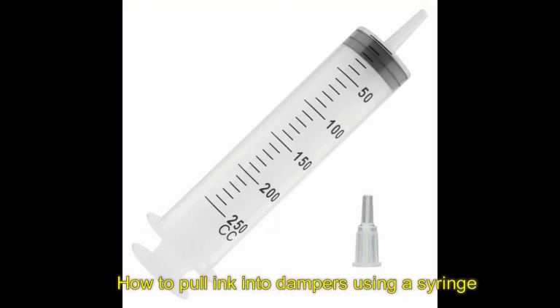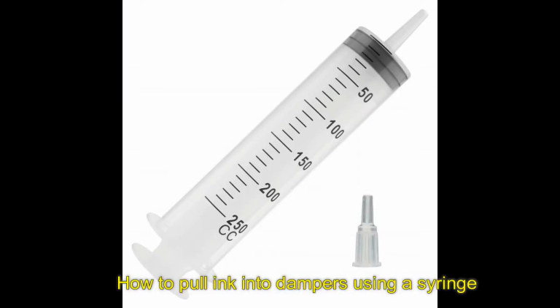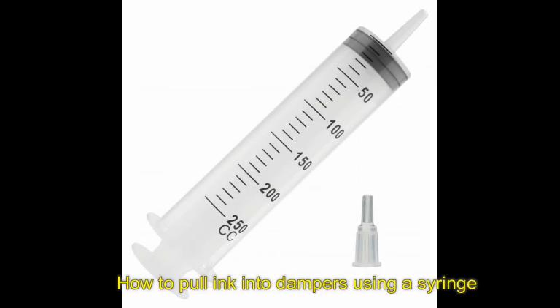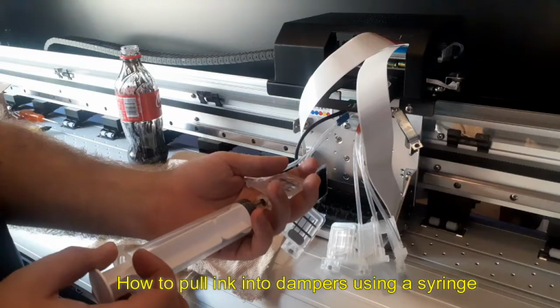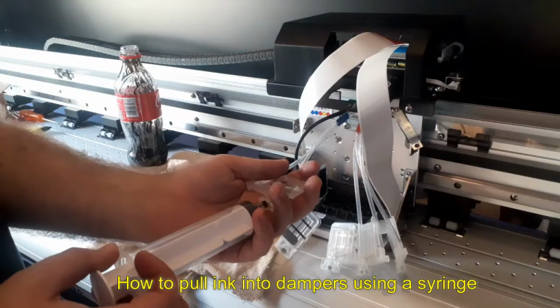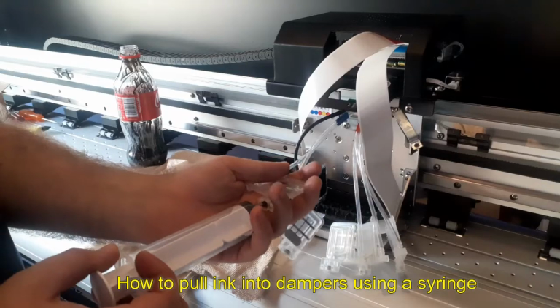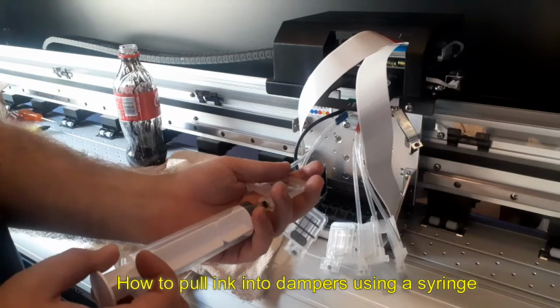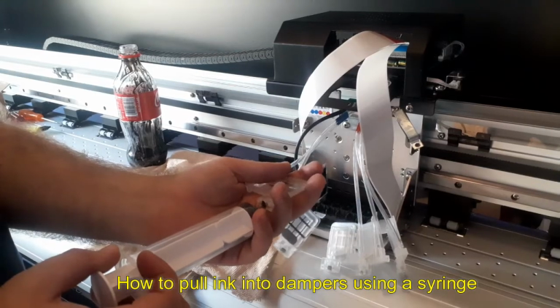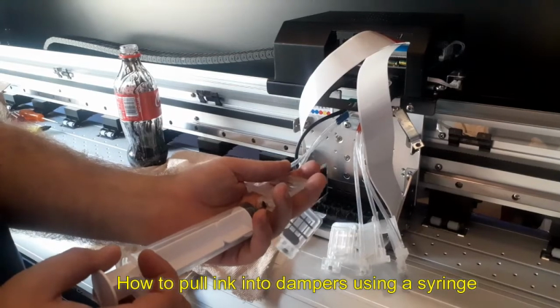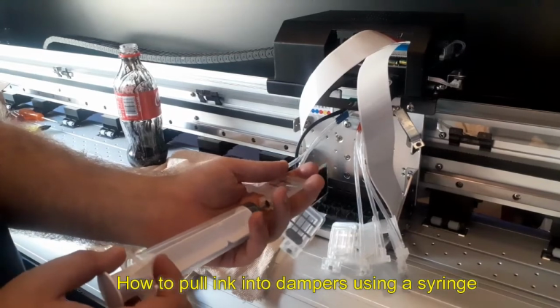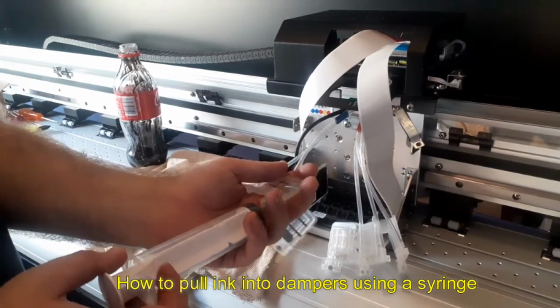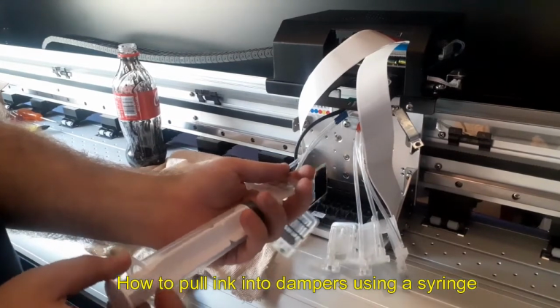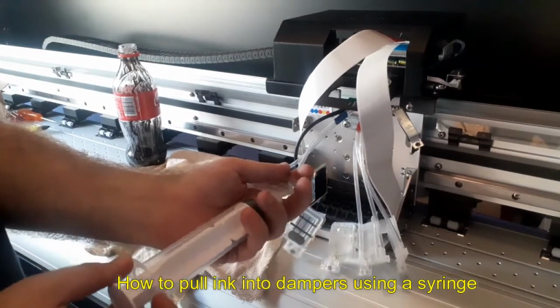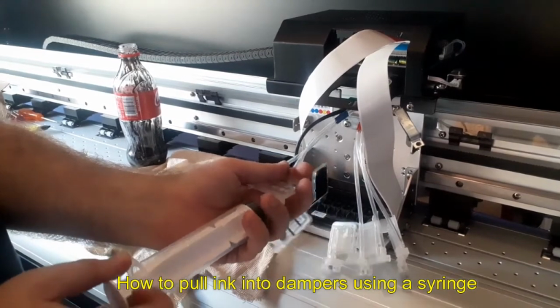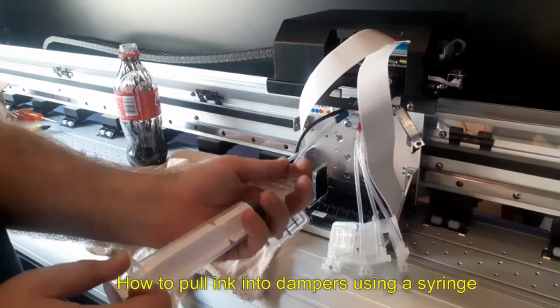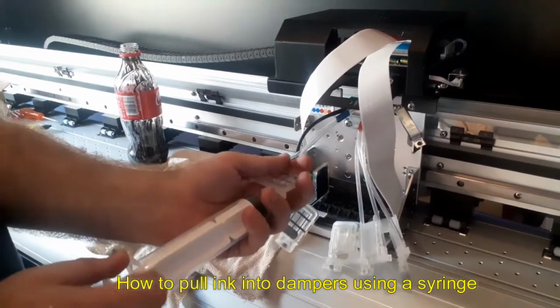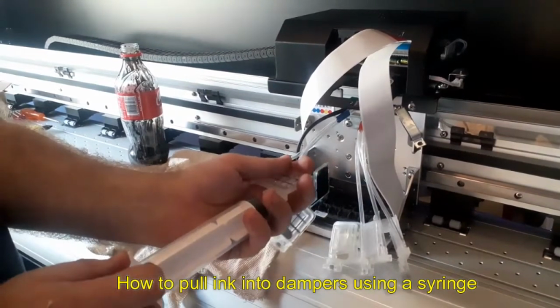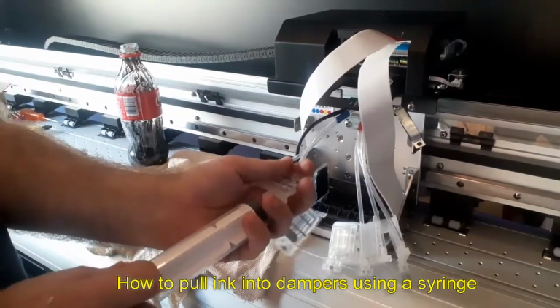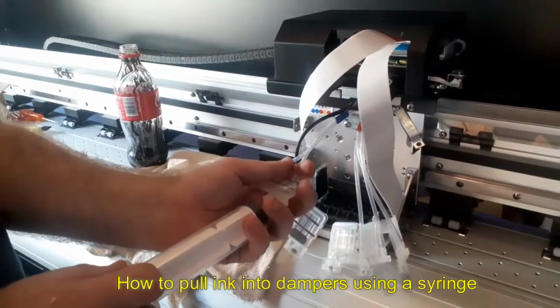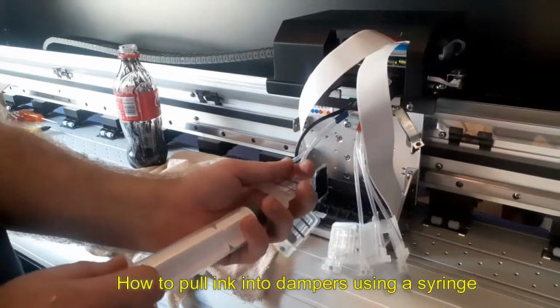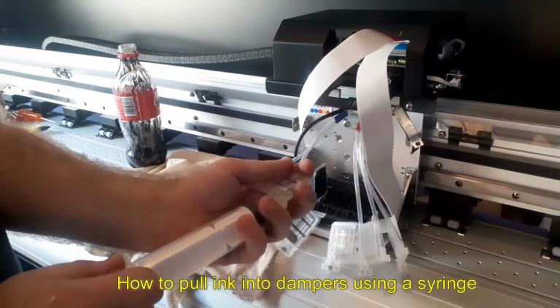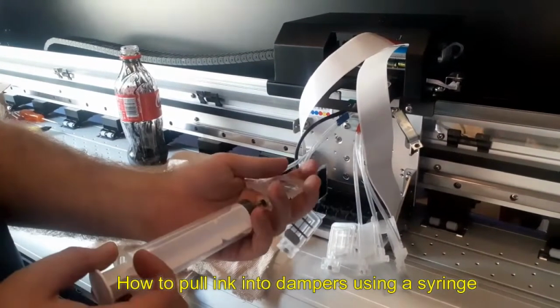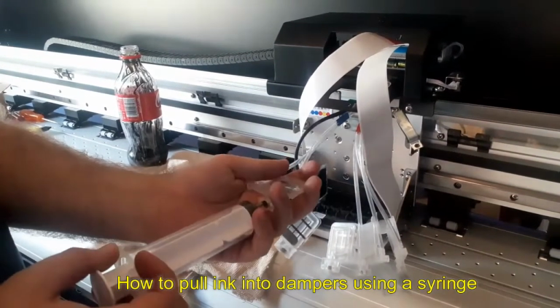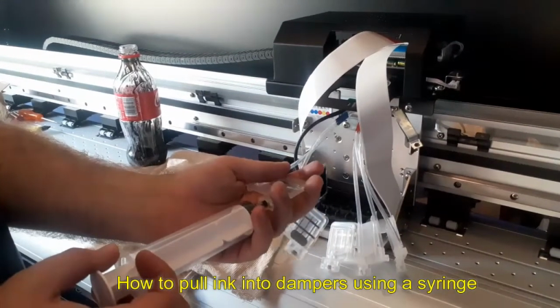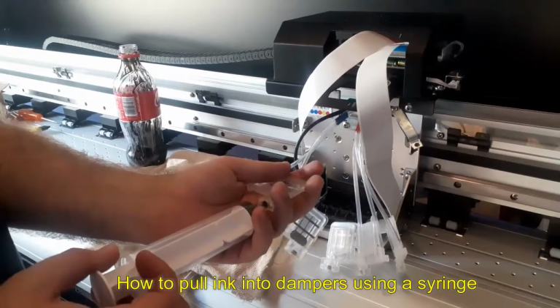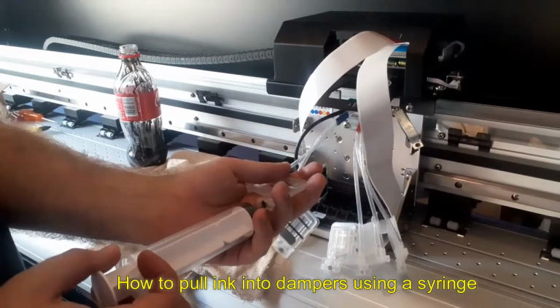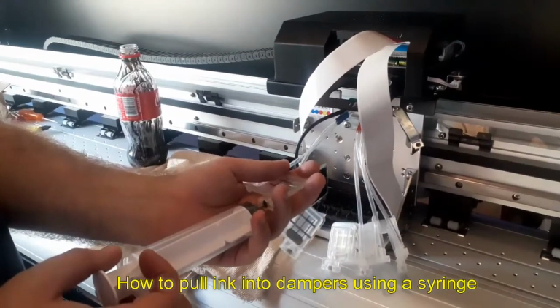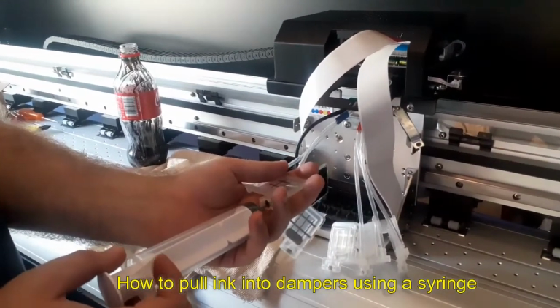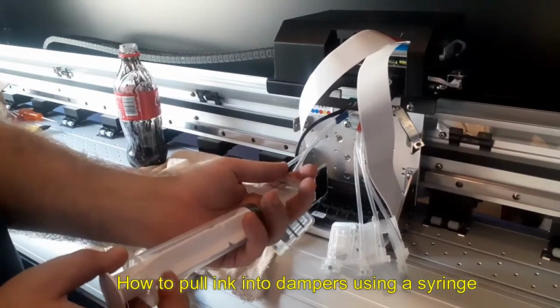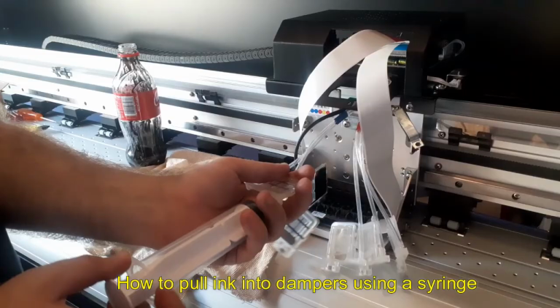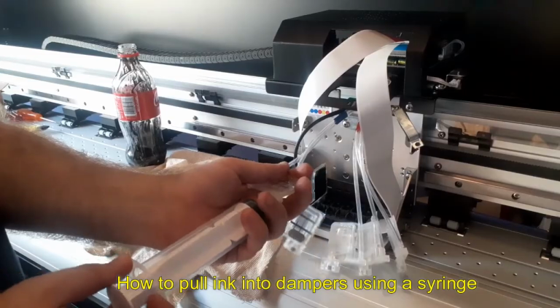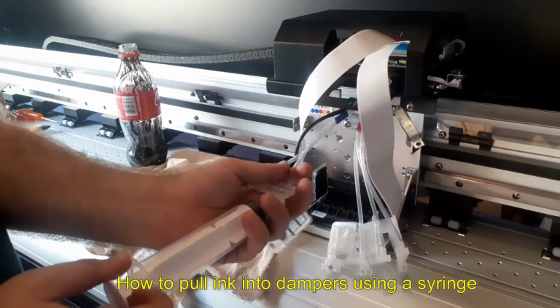When you get the syringe, you take it and fit it at the bottom of the damper, at the opening.